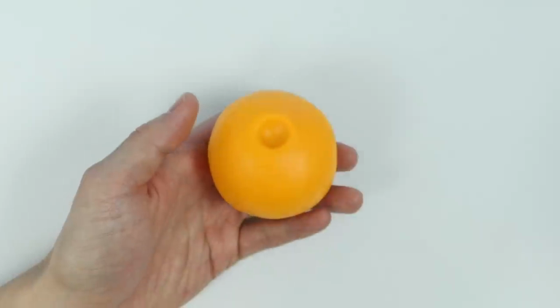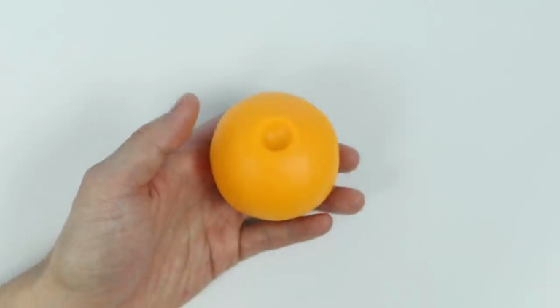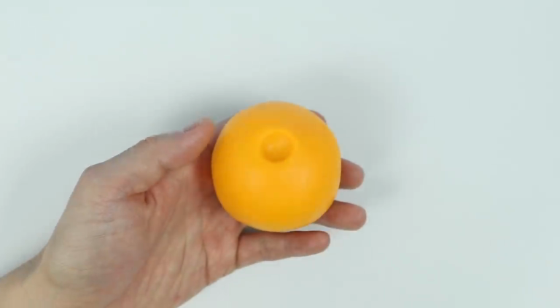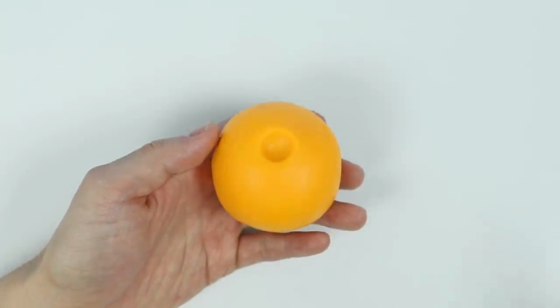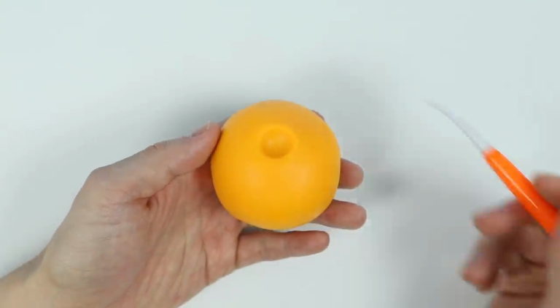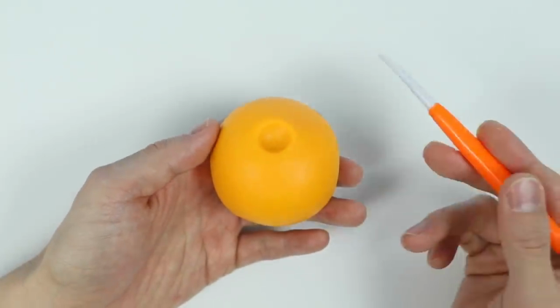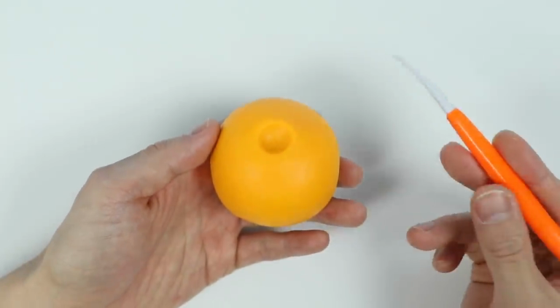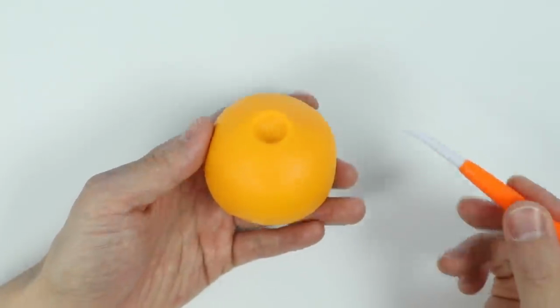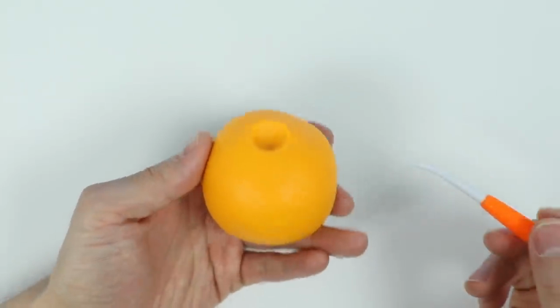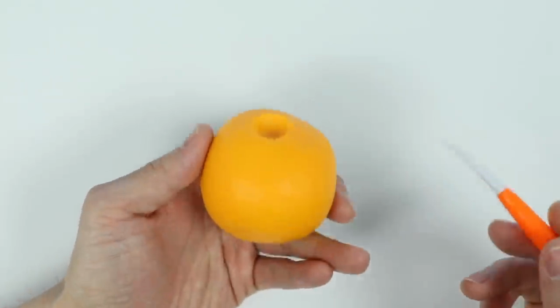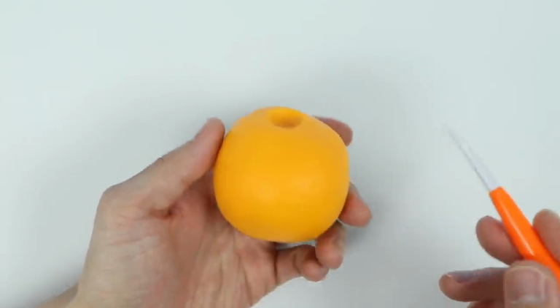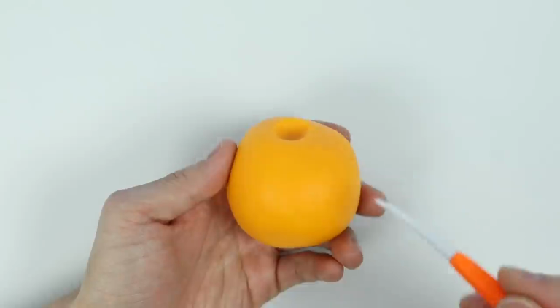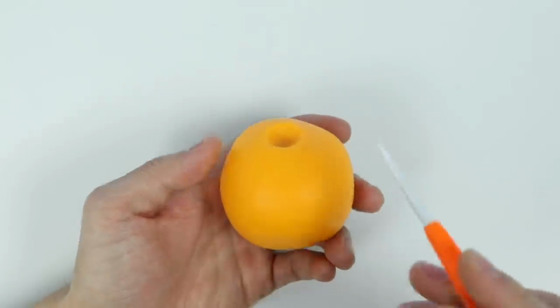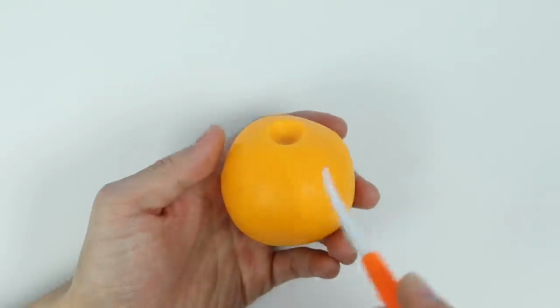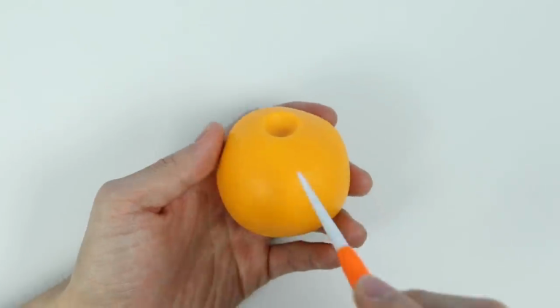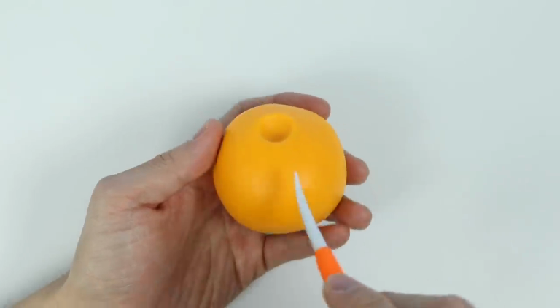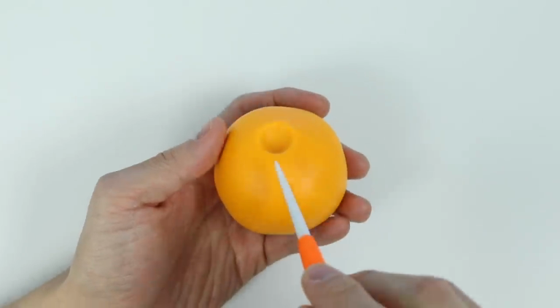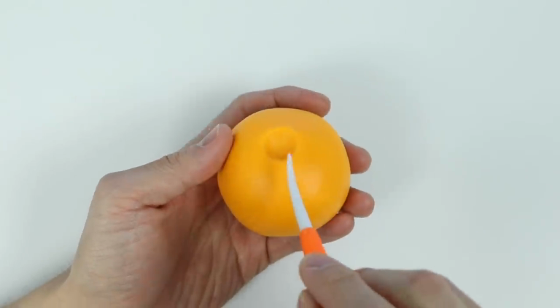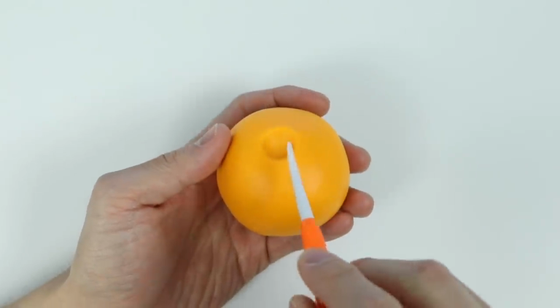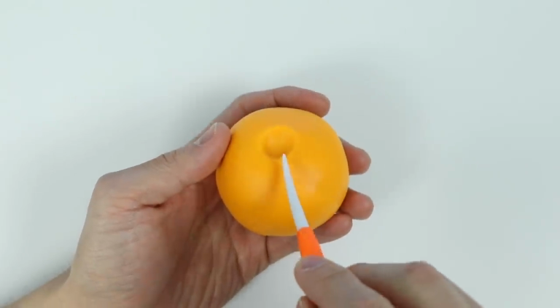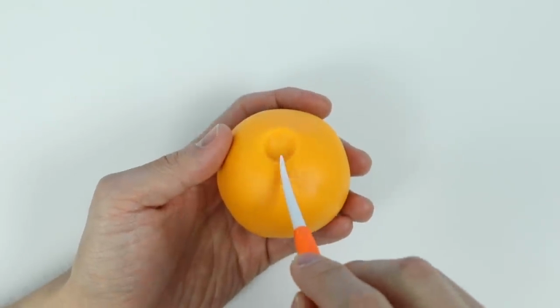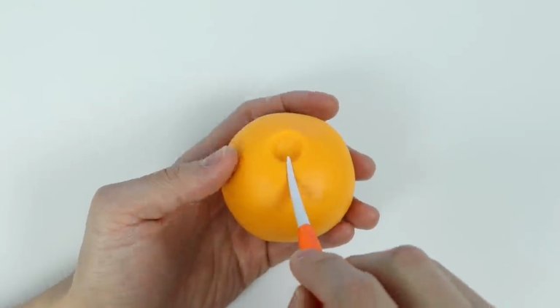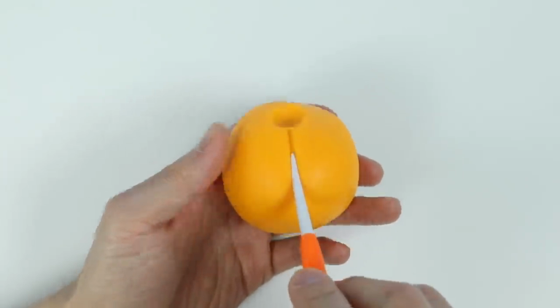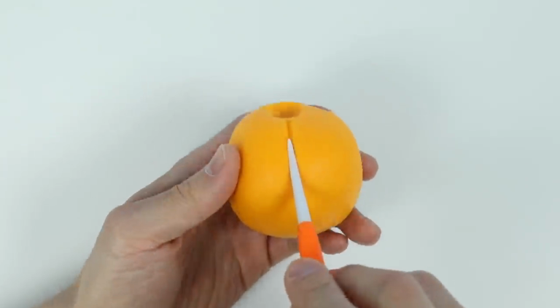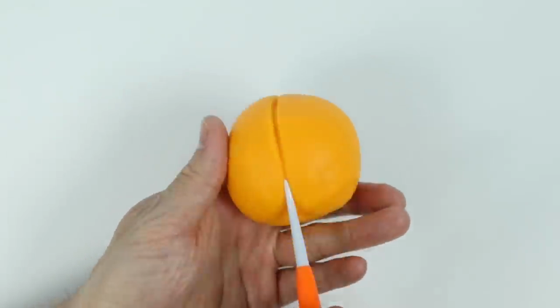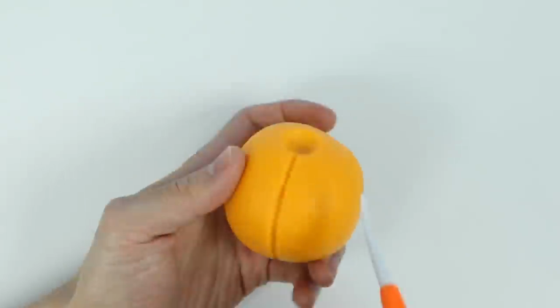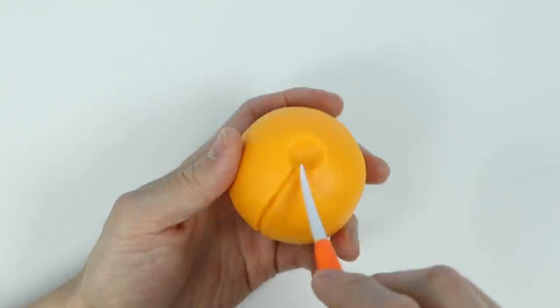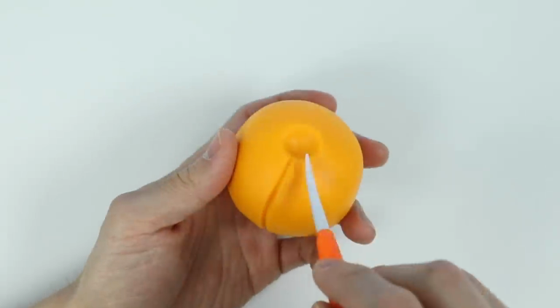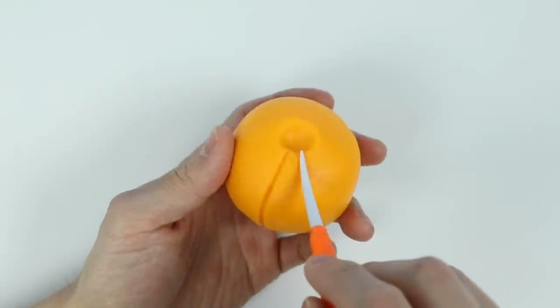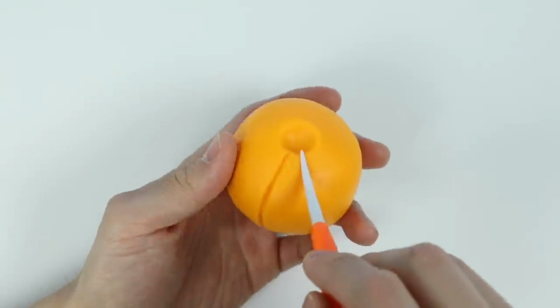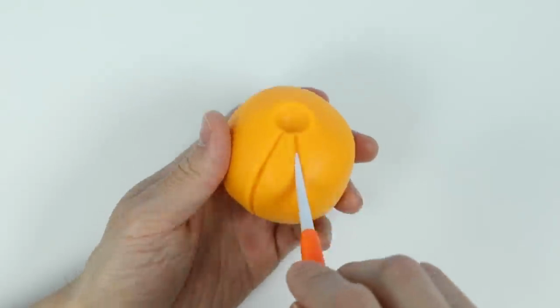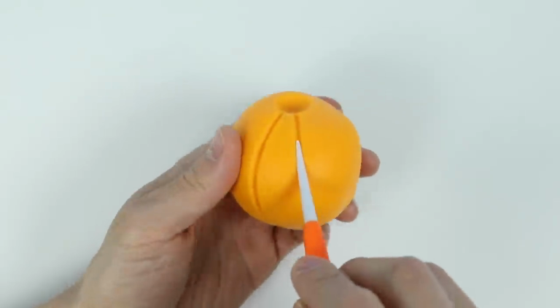There's the hole for the stem. Now let's draw the pumpkin lines. Give me a minute.